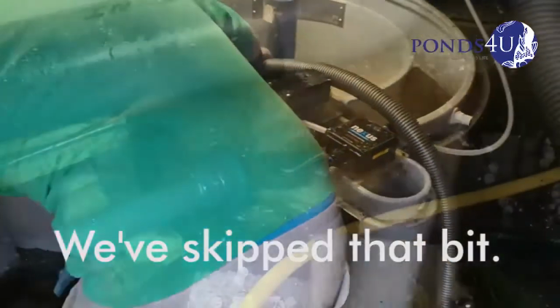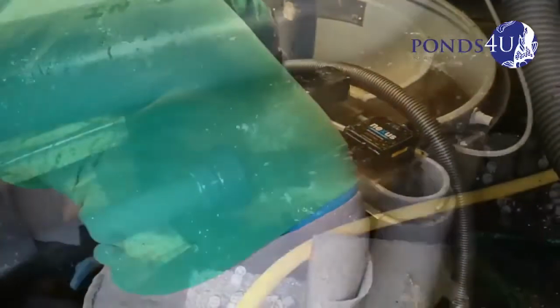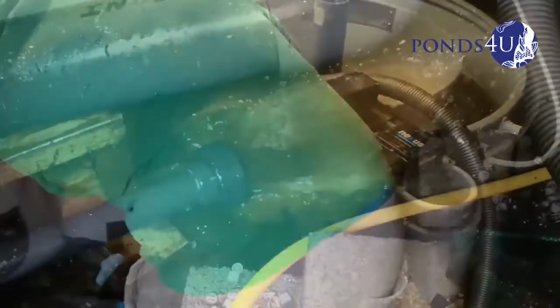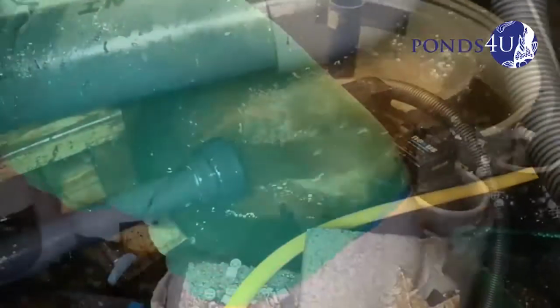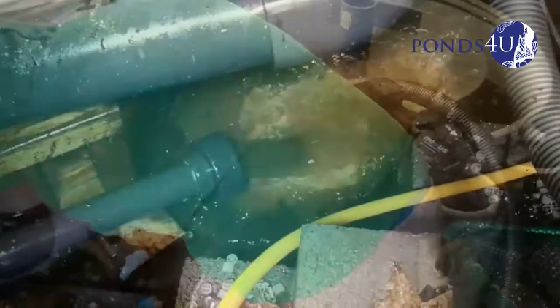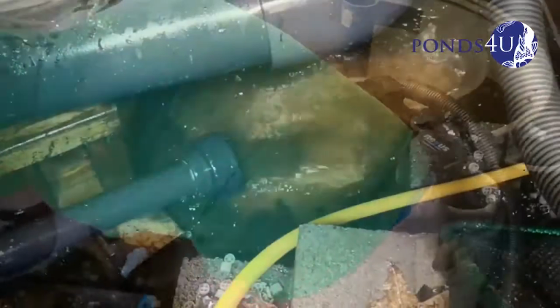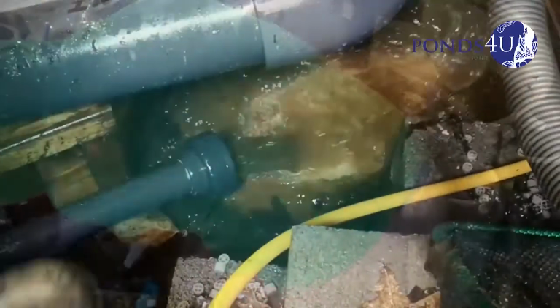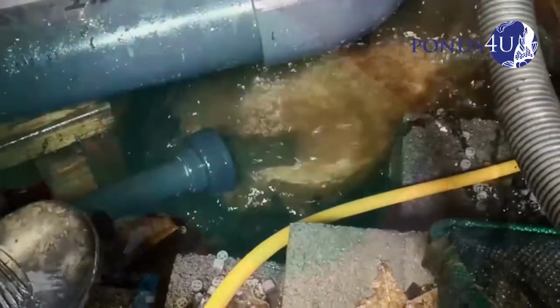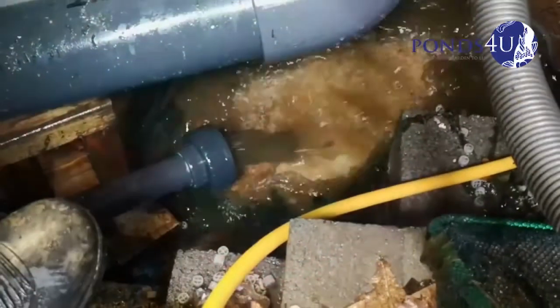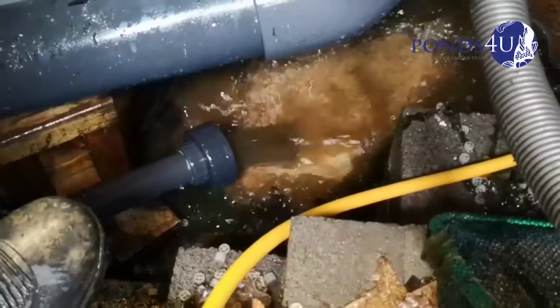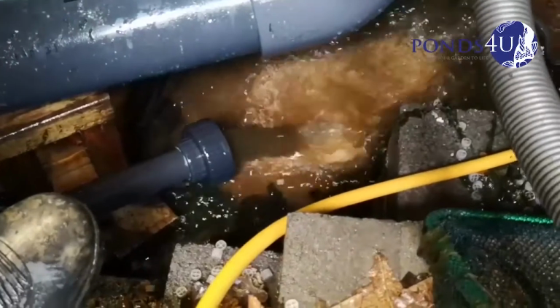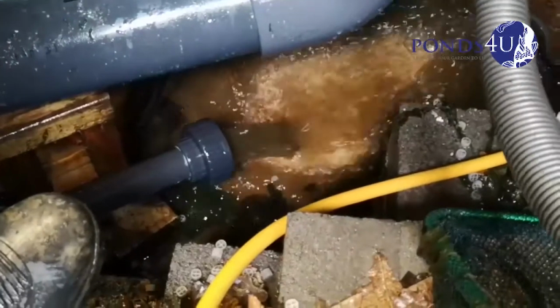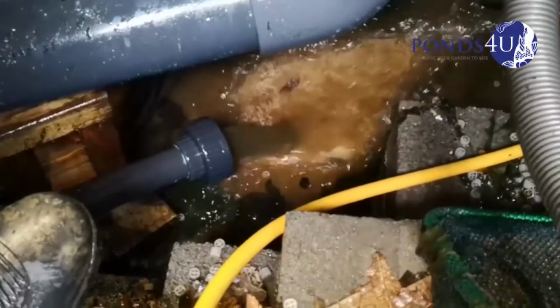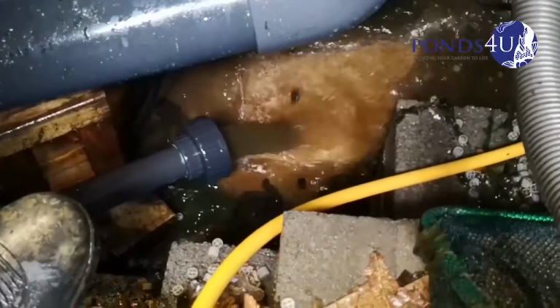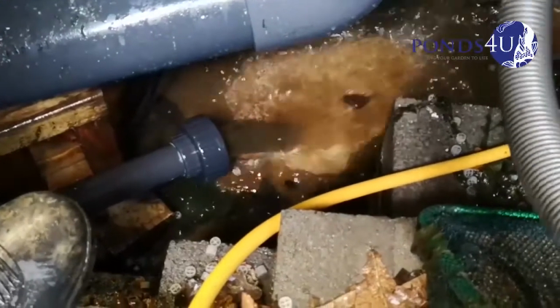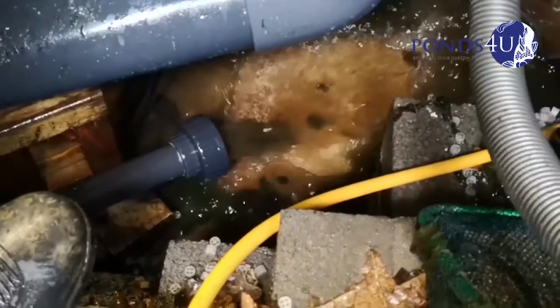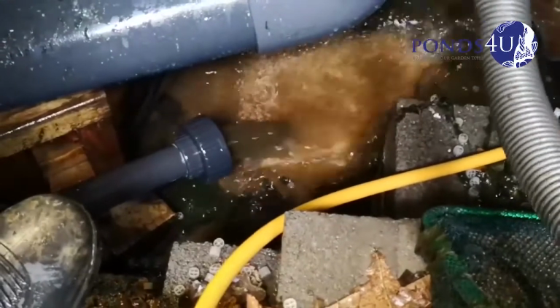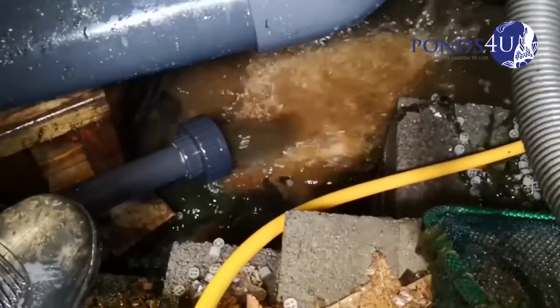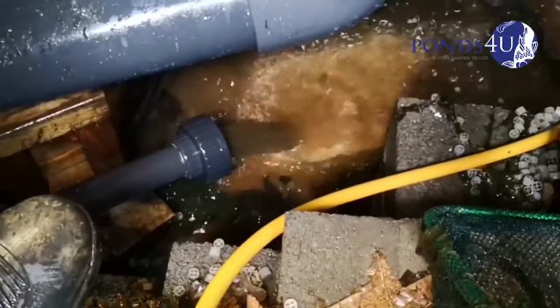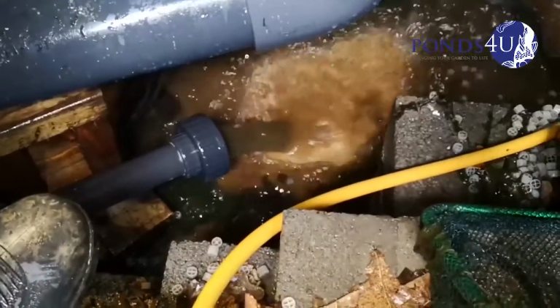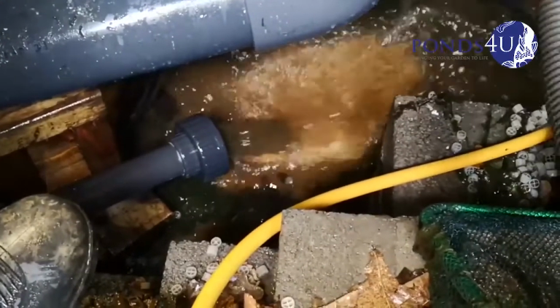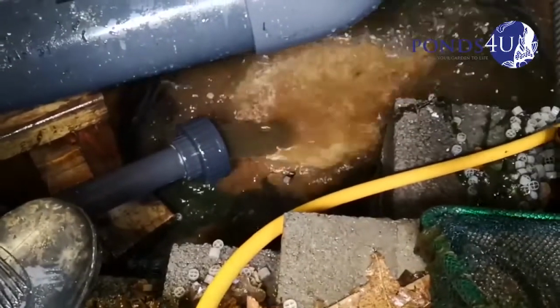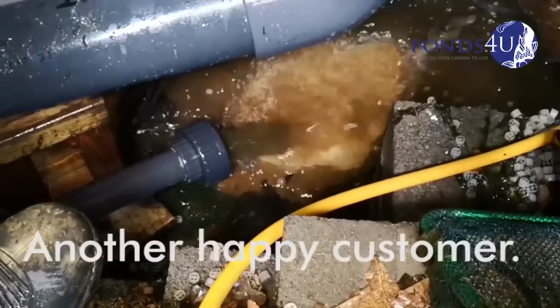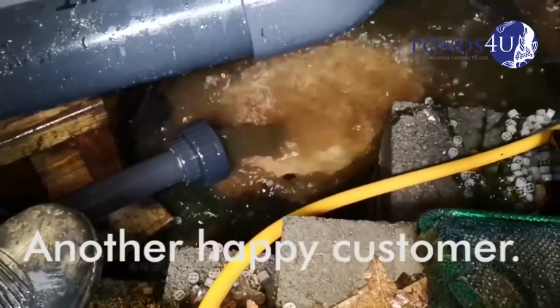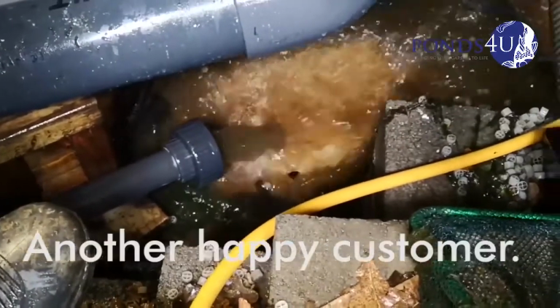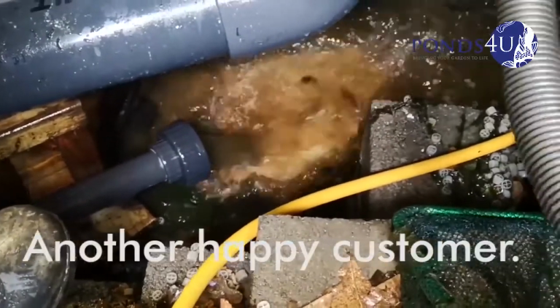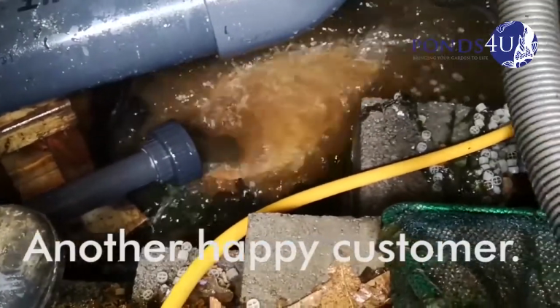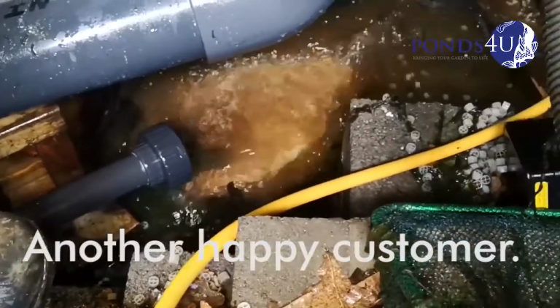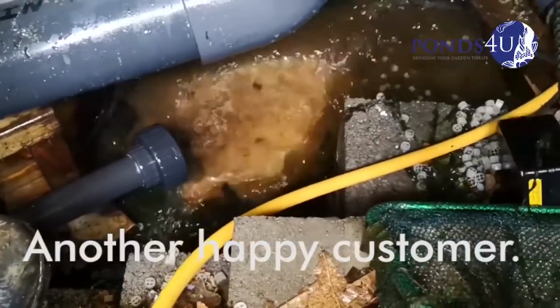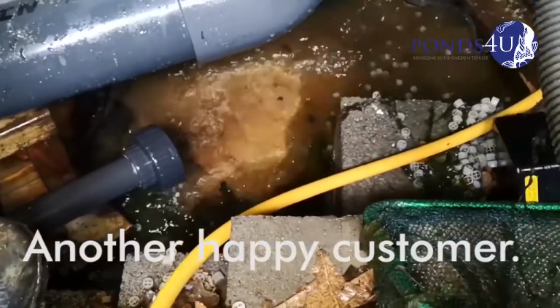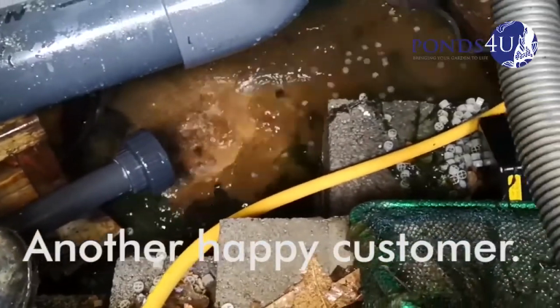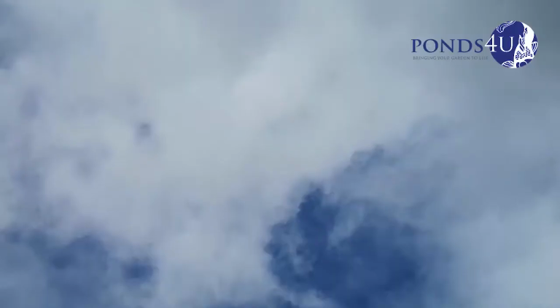Blockage done — we unblocked it. There it goes.